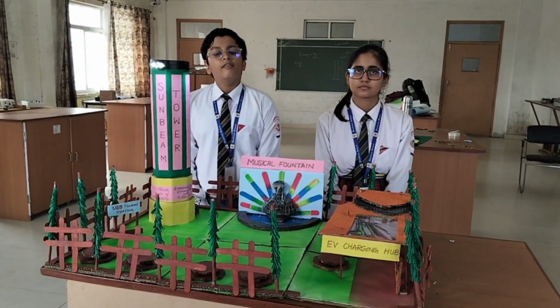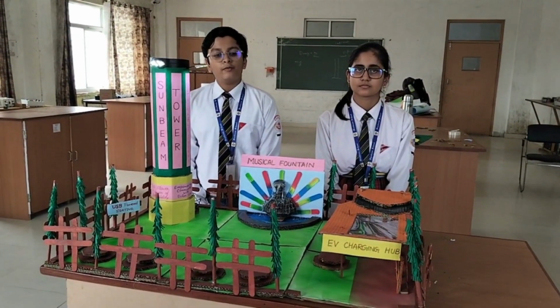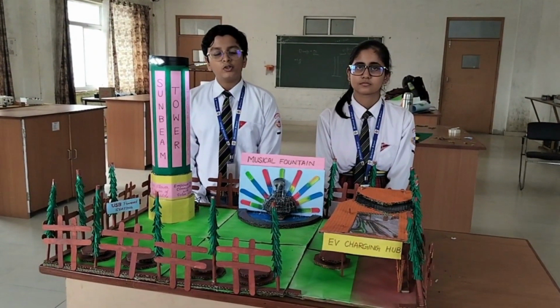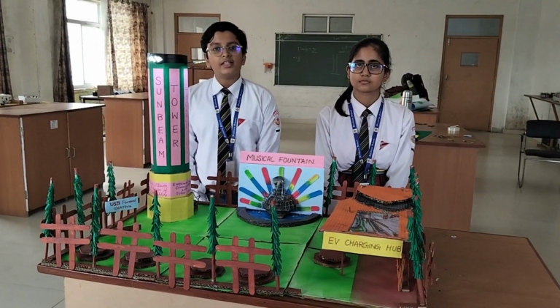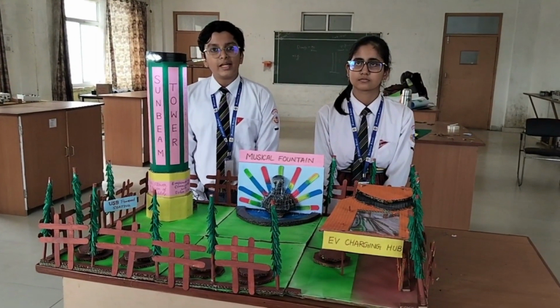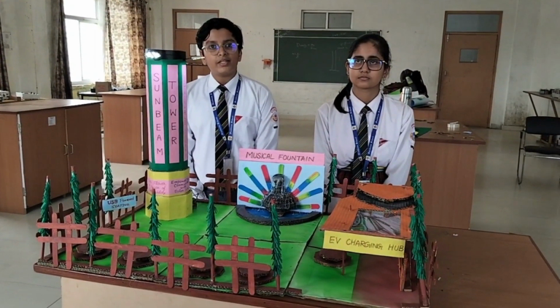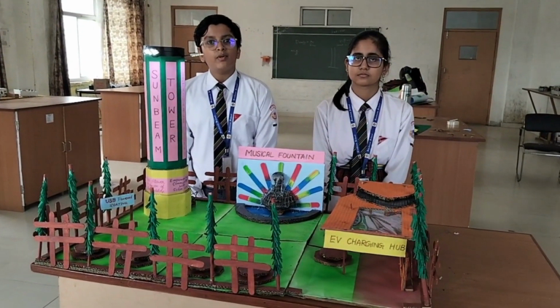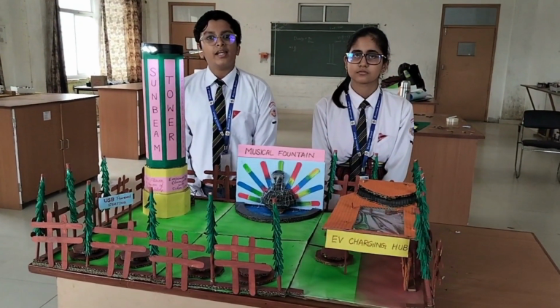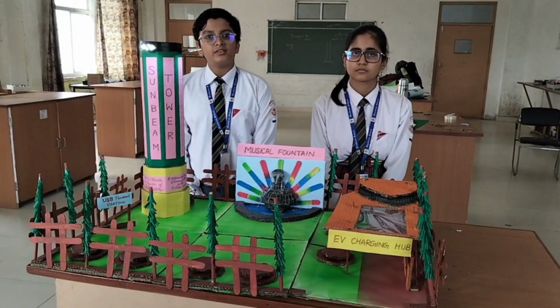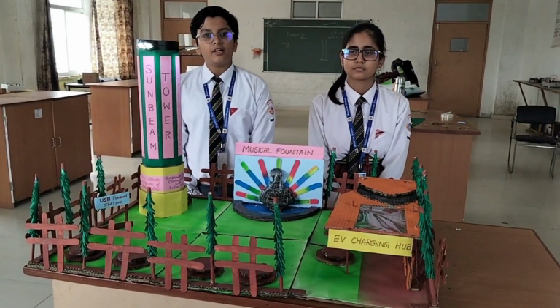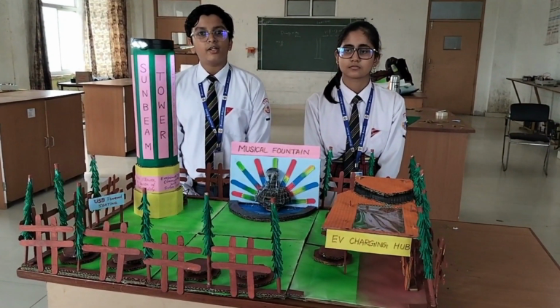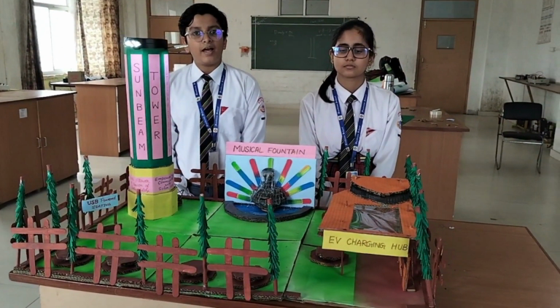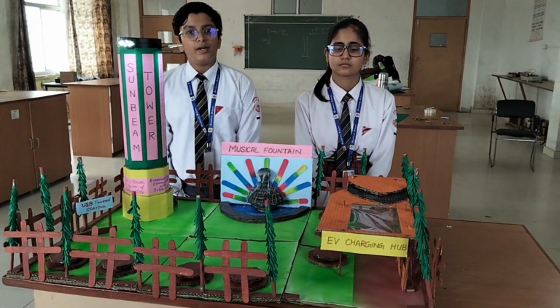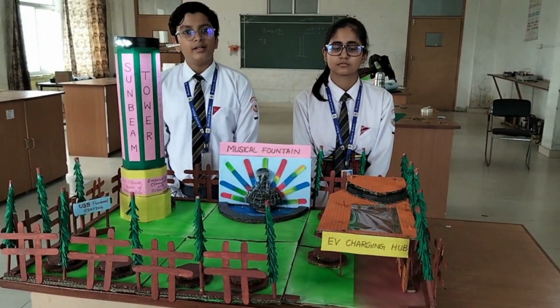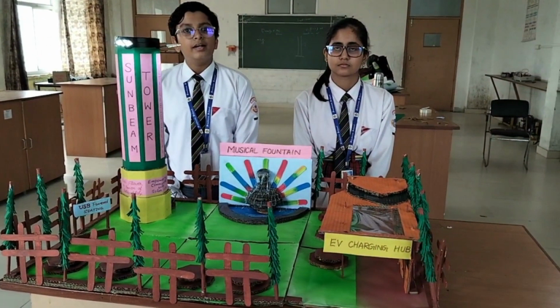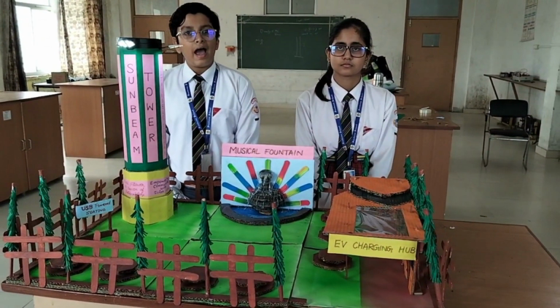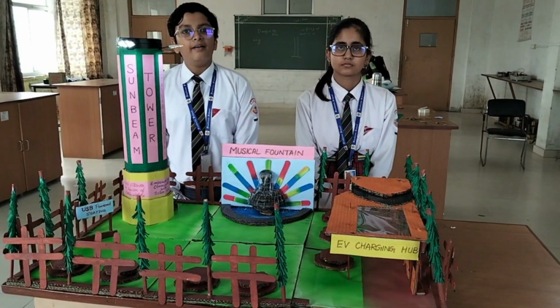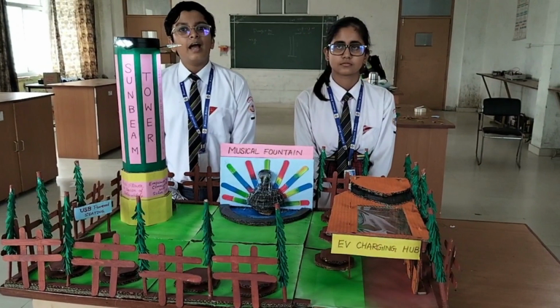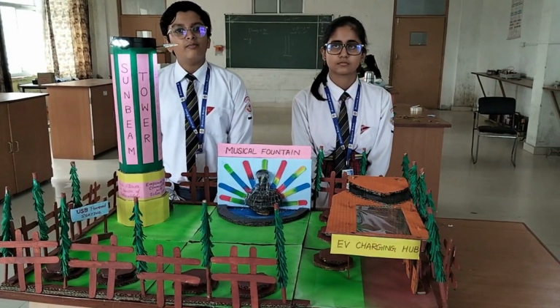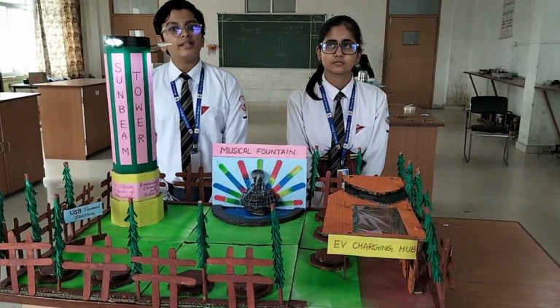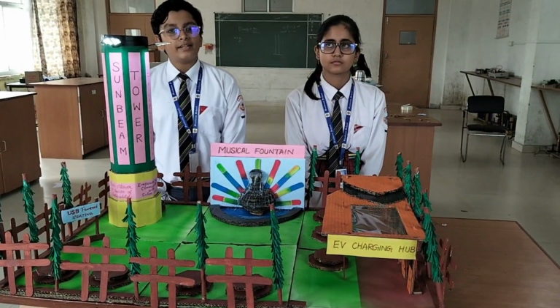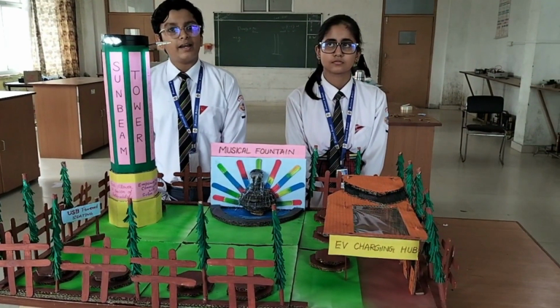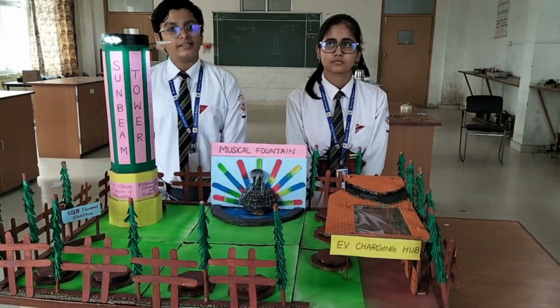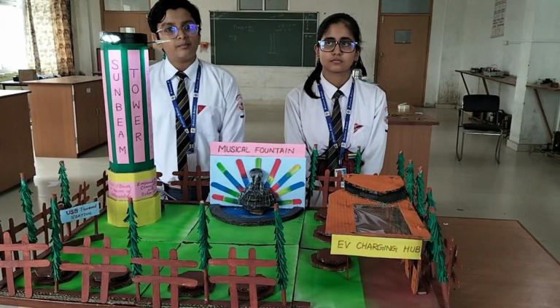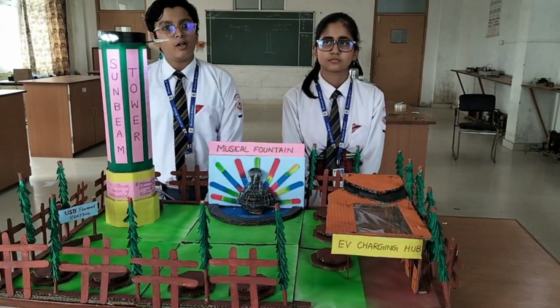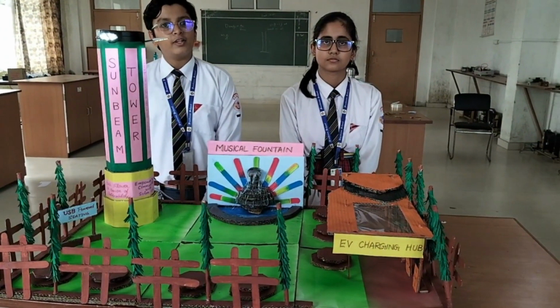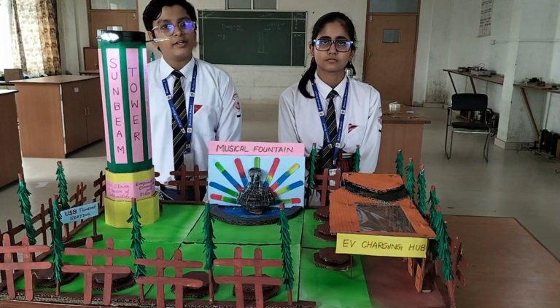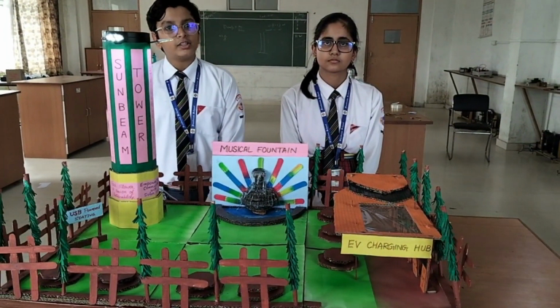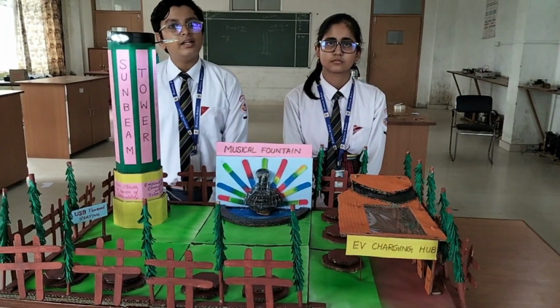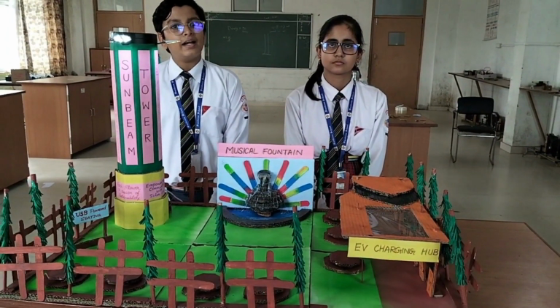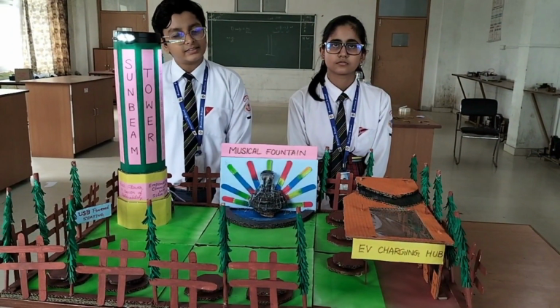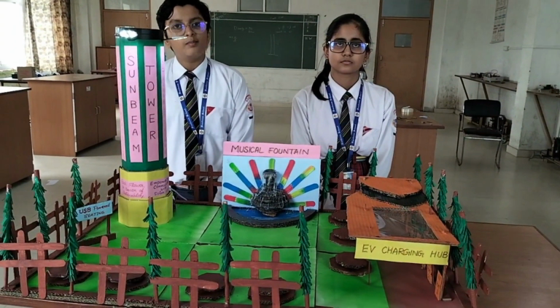We have chosen the sub-theme 'Lifestyle for Environment,' and I have made the tower as a symbol of innovation and sustainability.